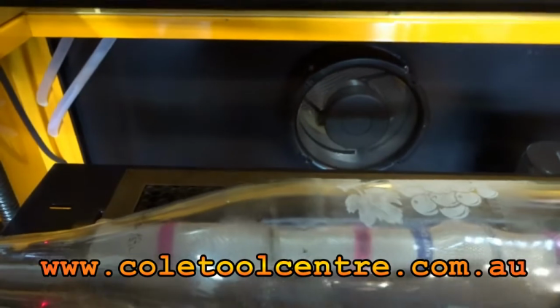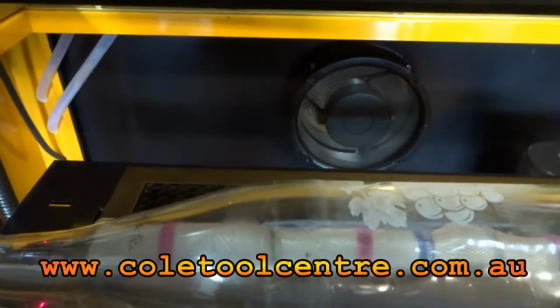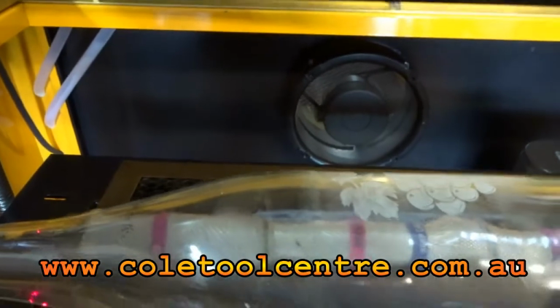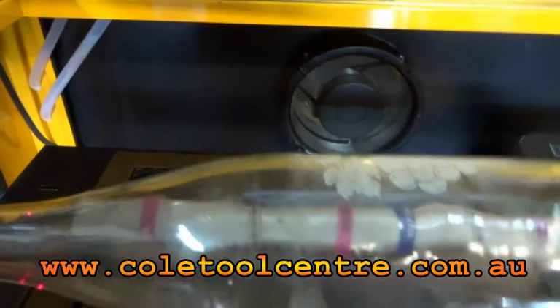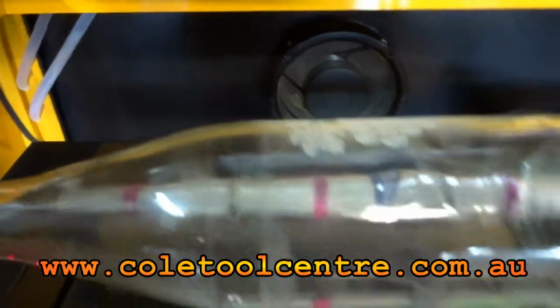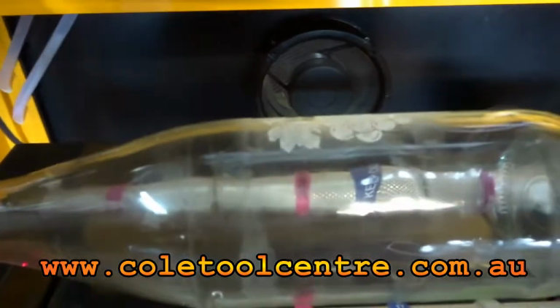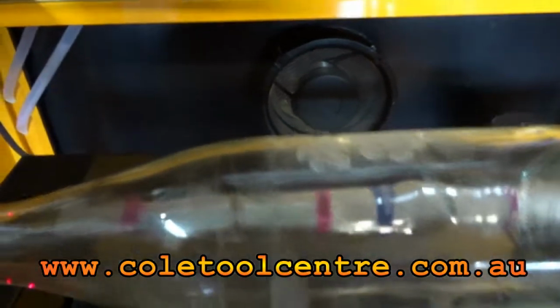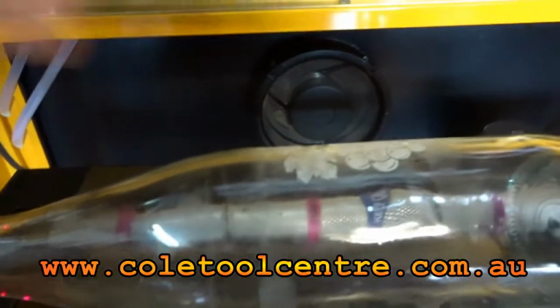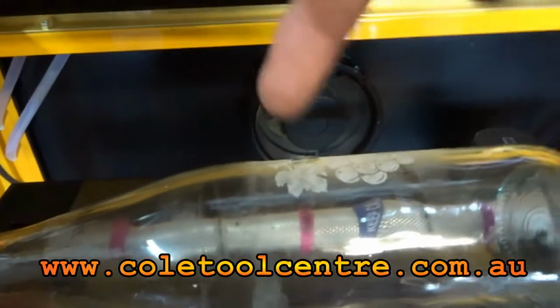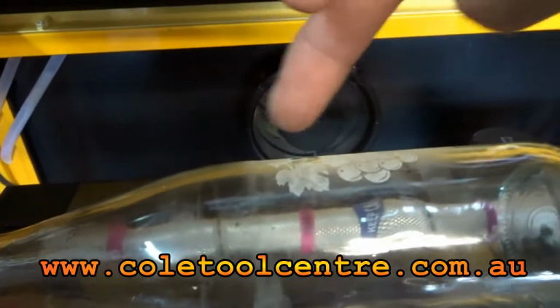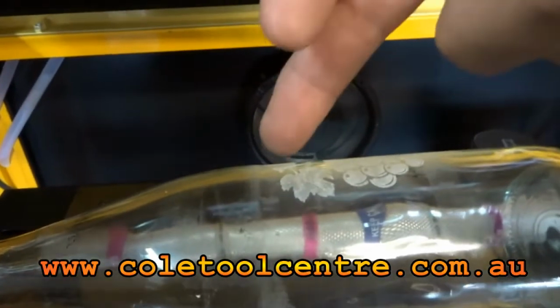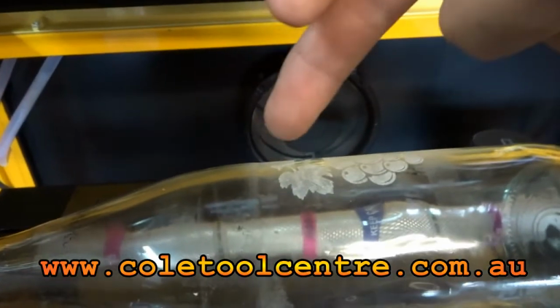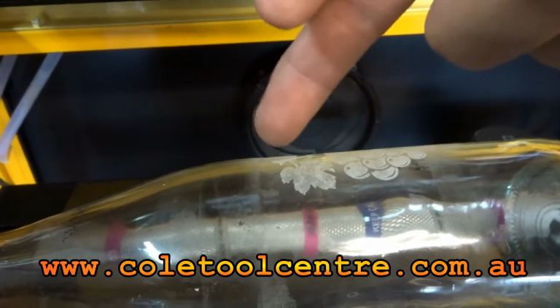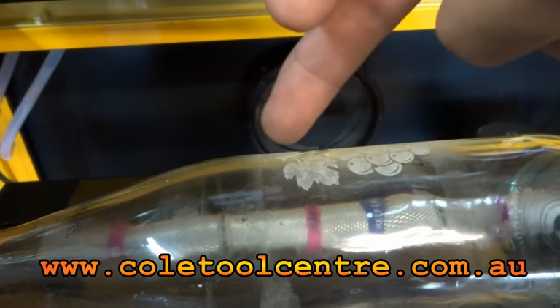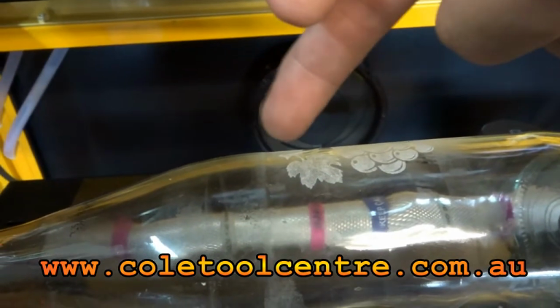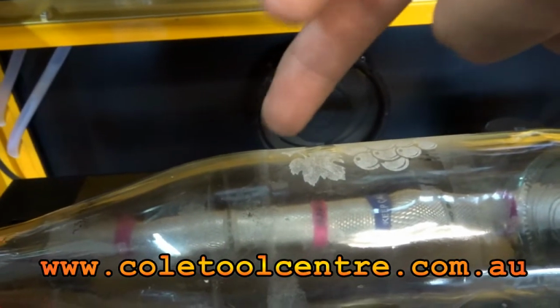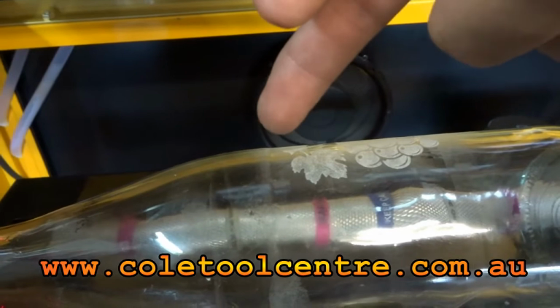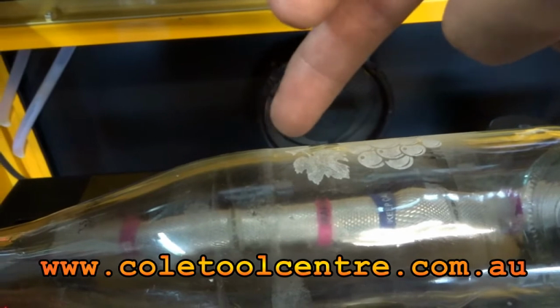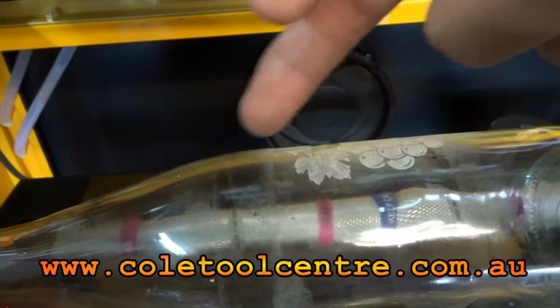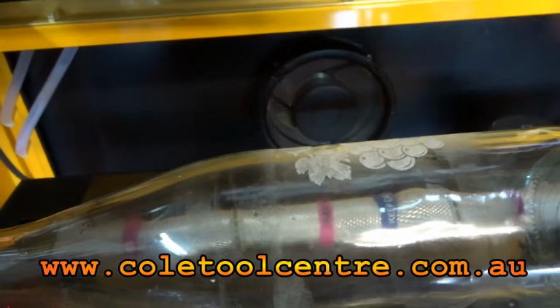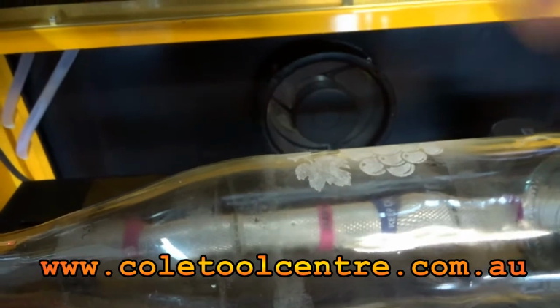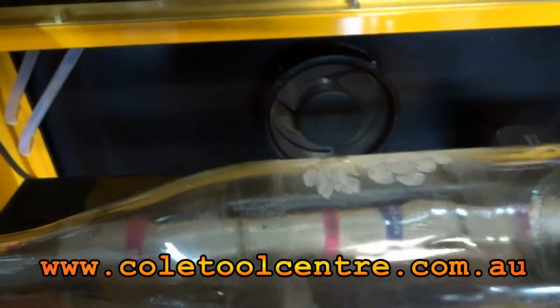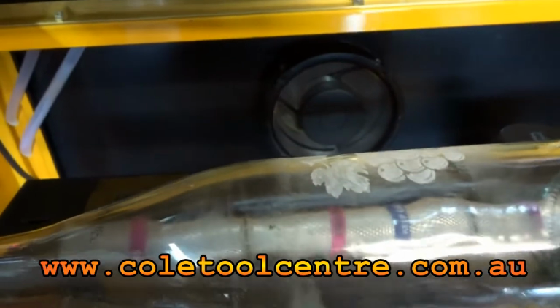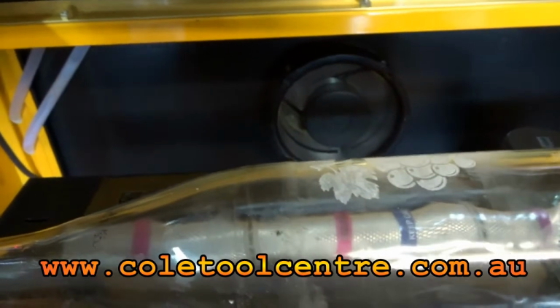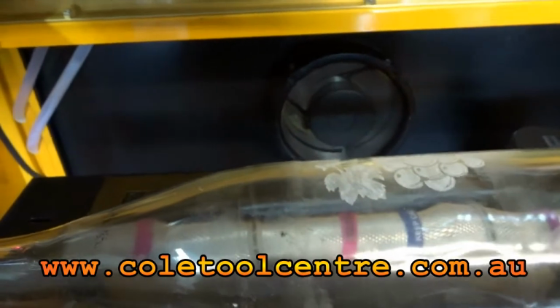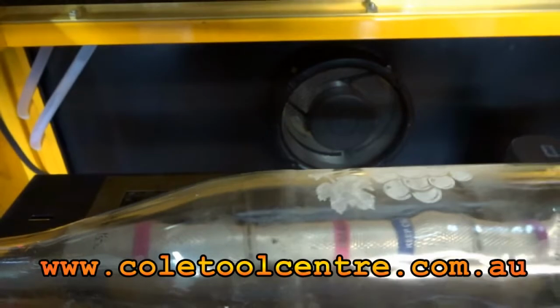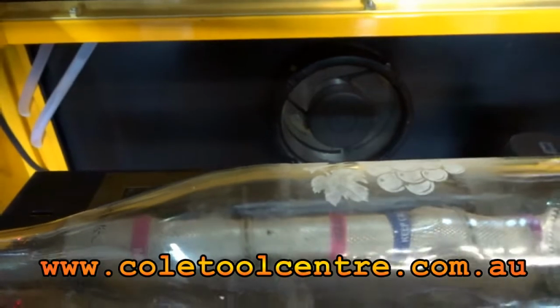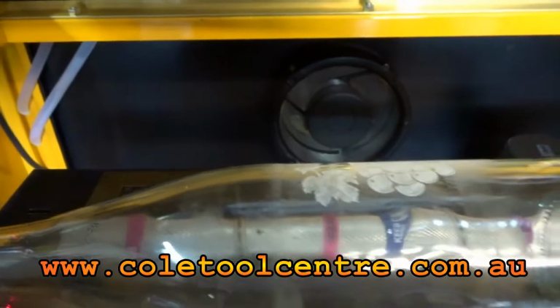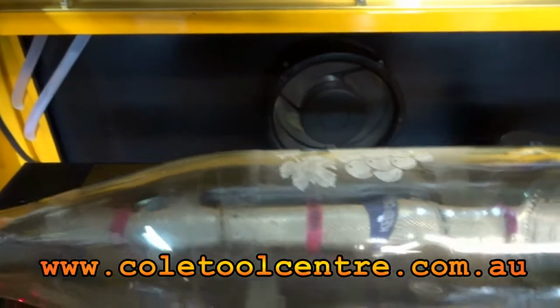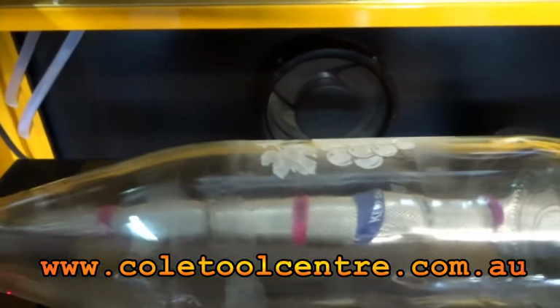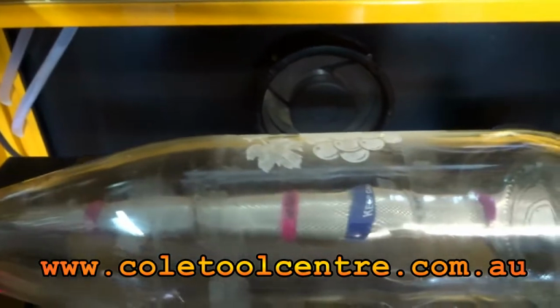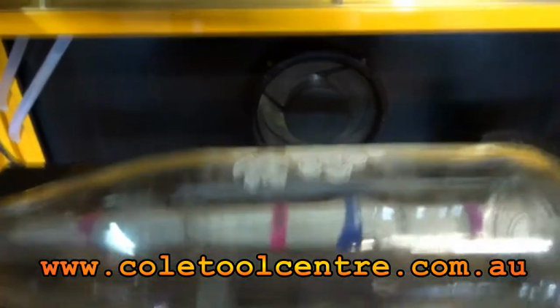Once we set it and say we're going to have an offset of say two here to bring it to here, it will then come to that position when we're ready to engrave.